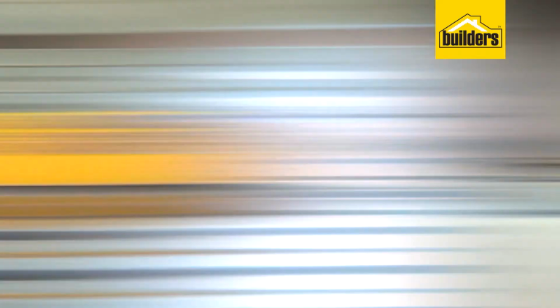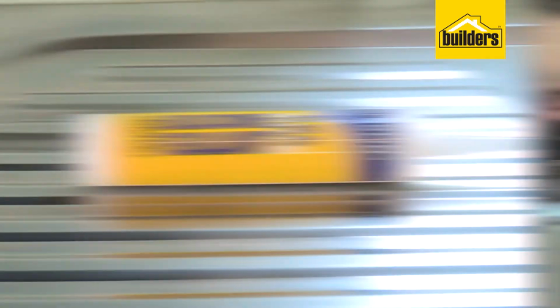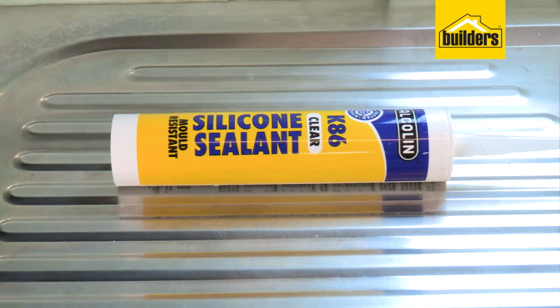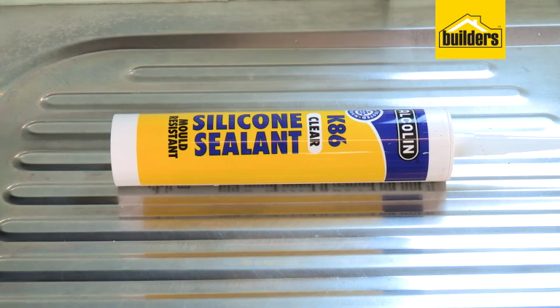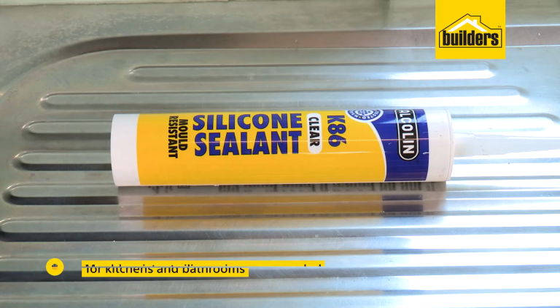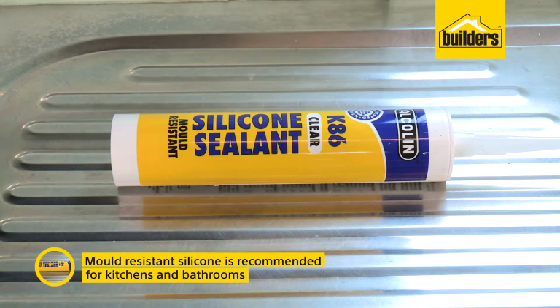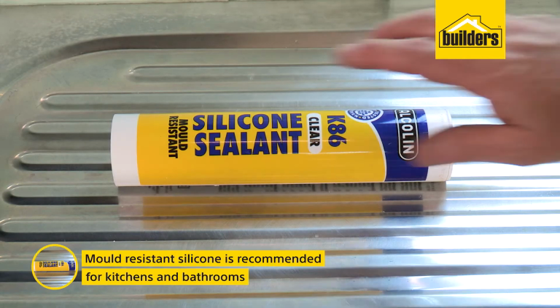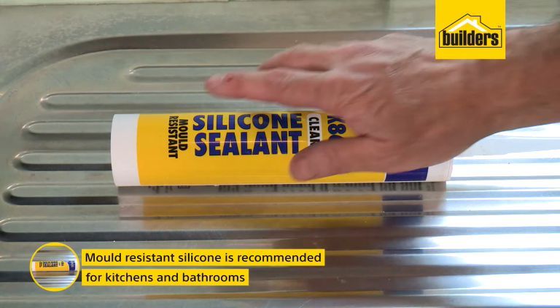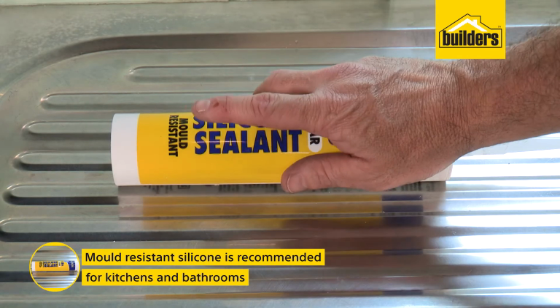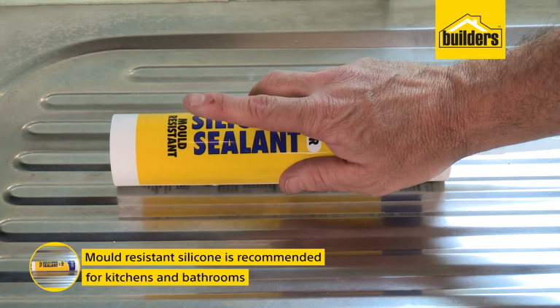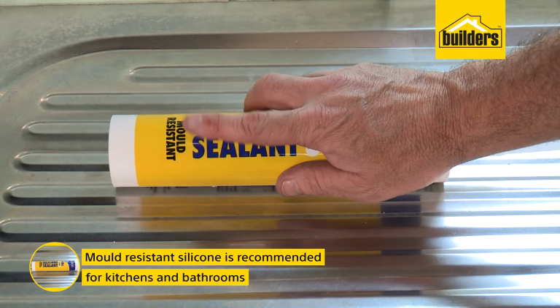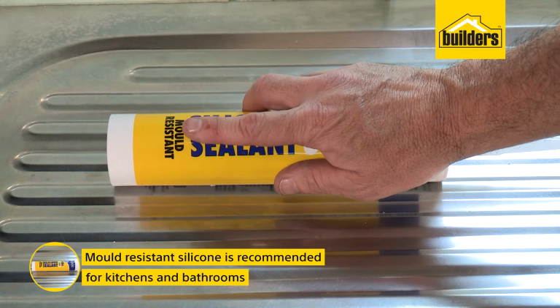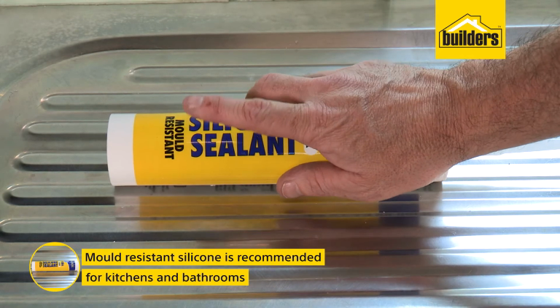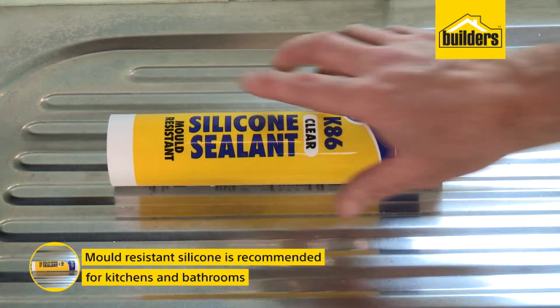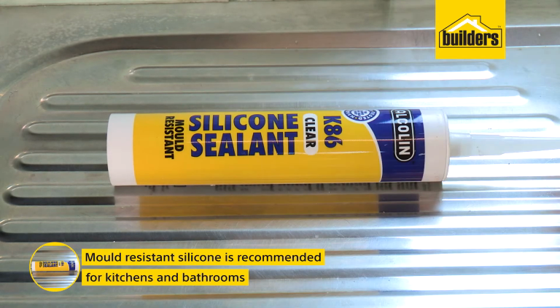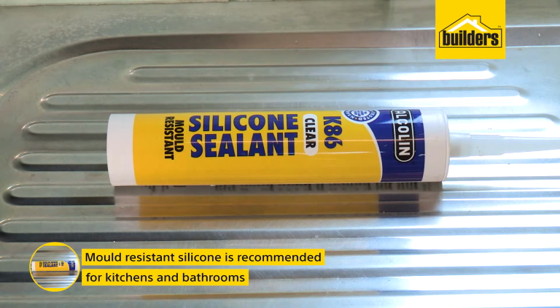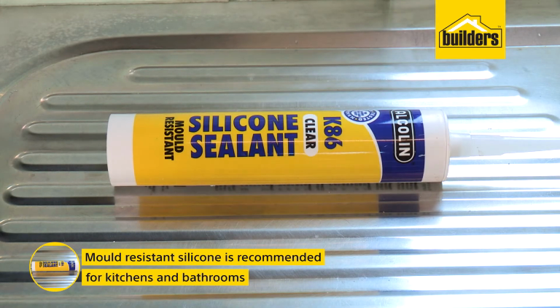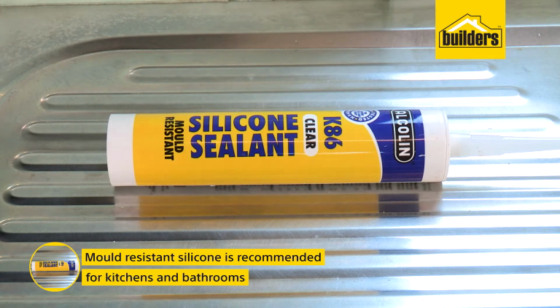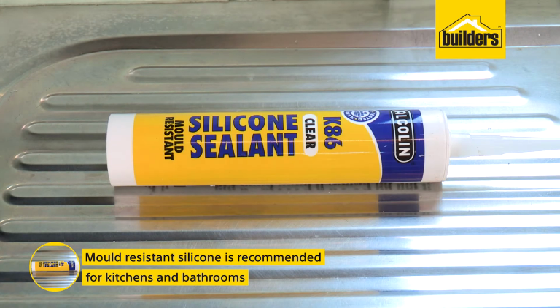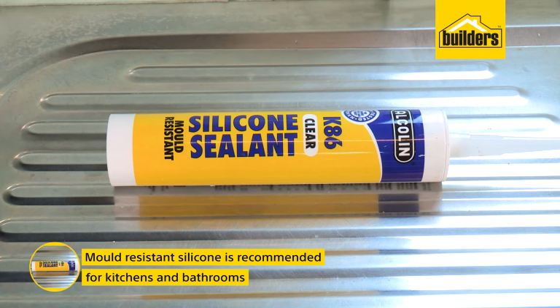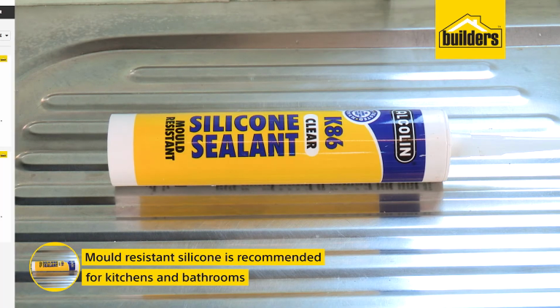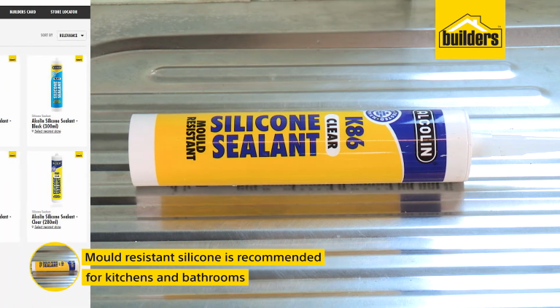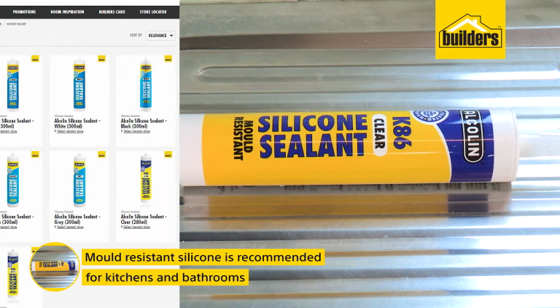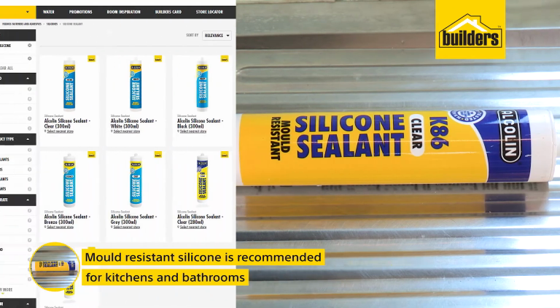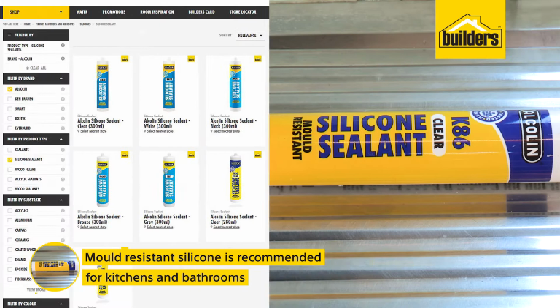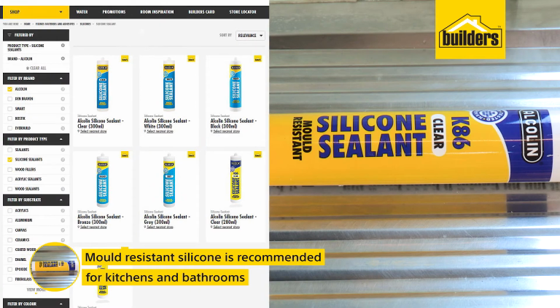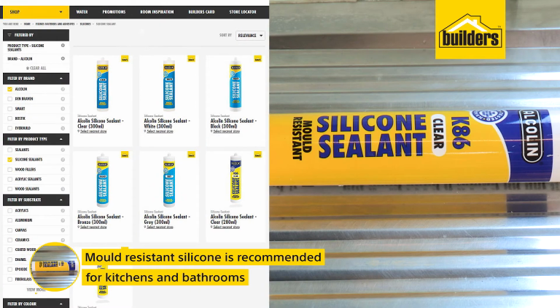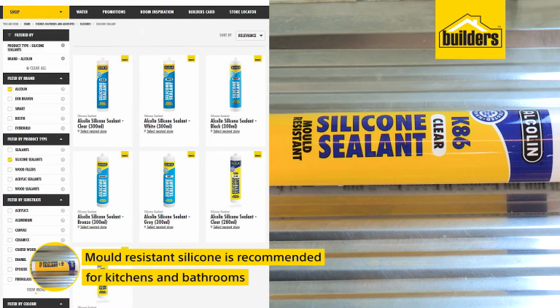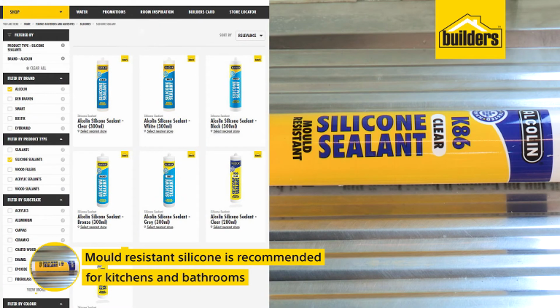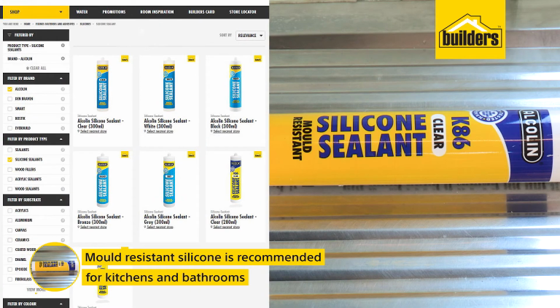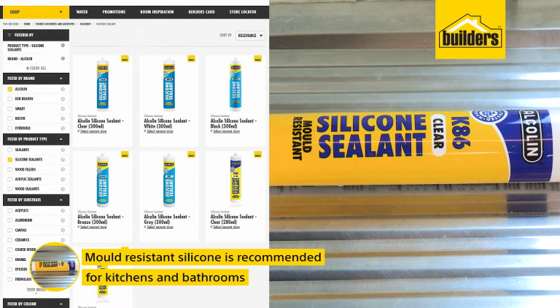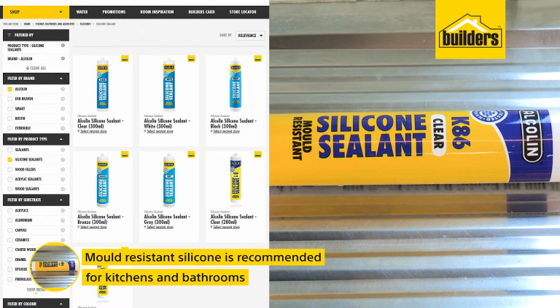A mold-resistant silicone is recommended for kitchens and bathrooms, and they're available in a range of colors.